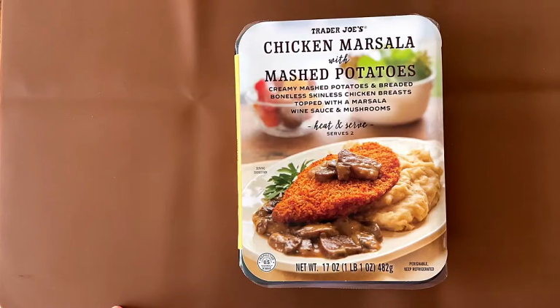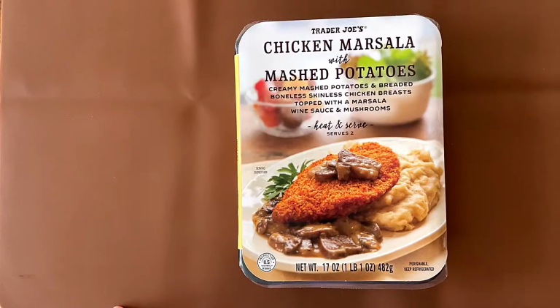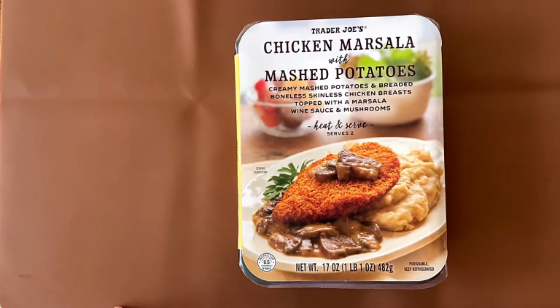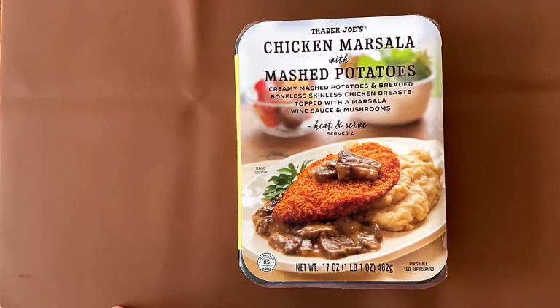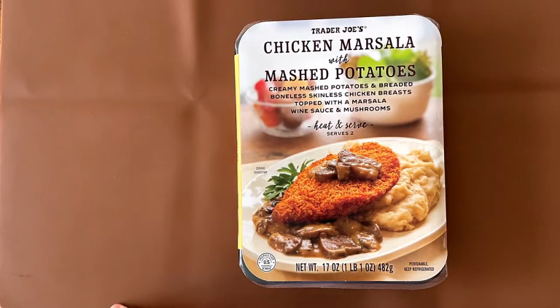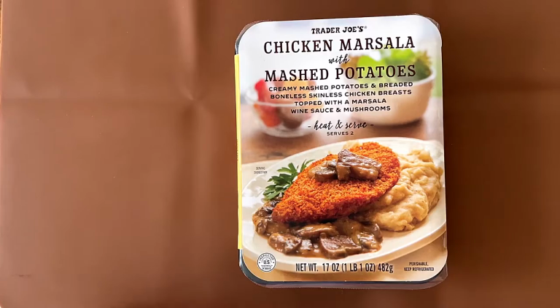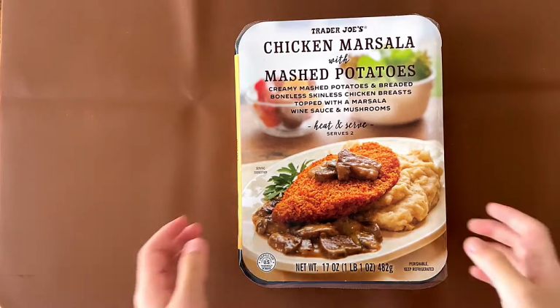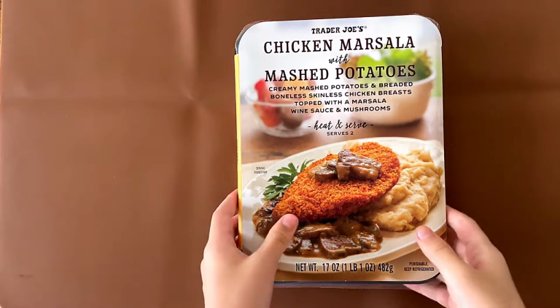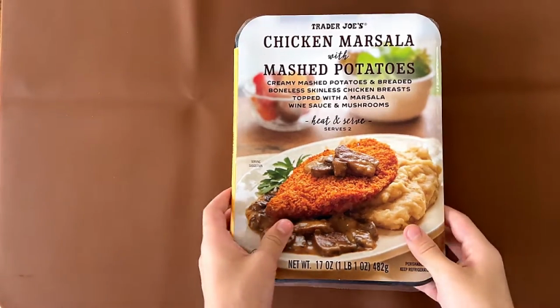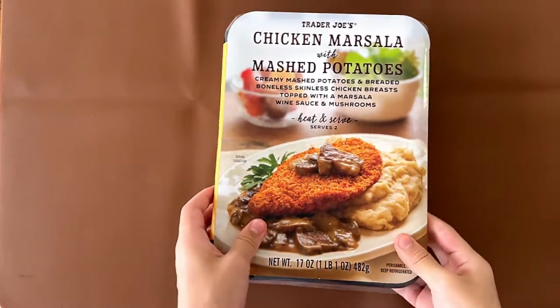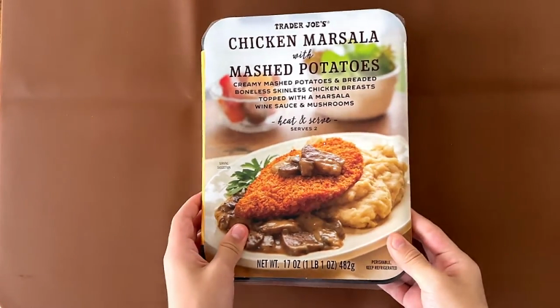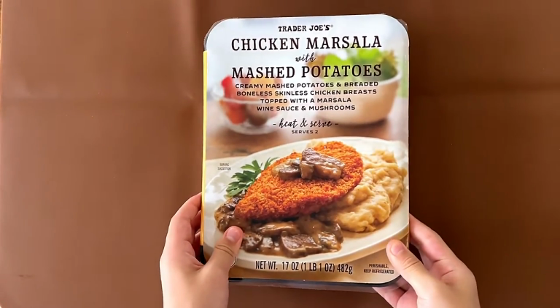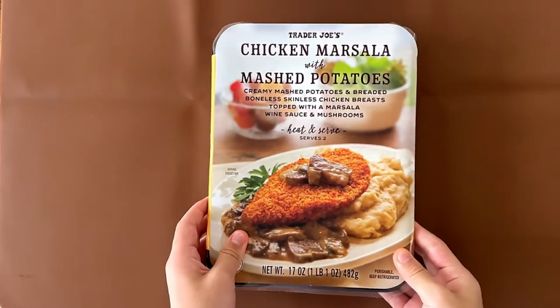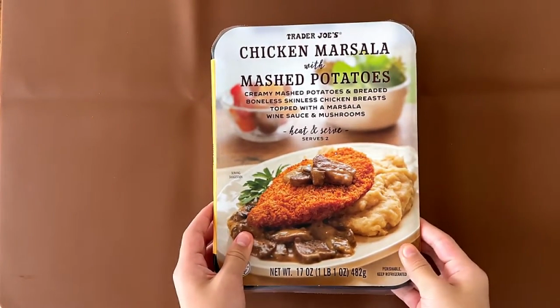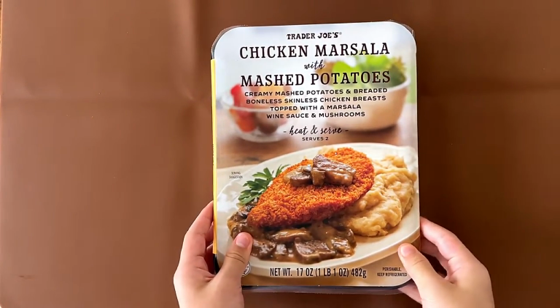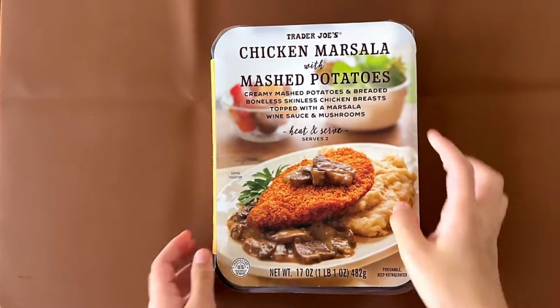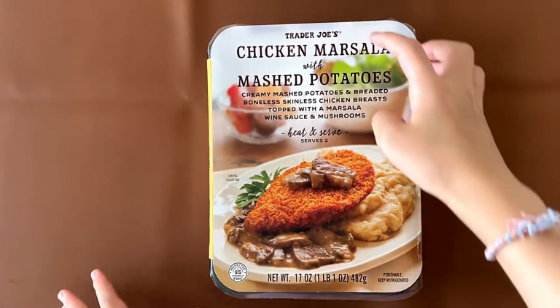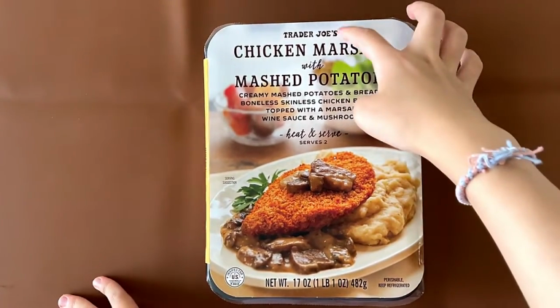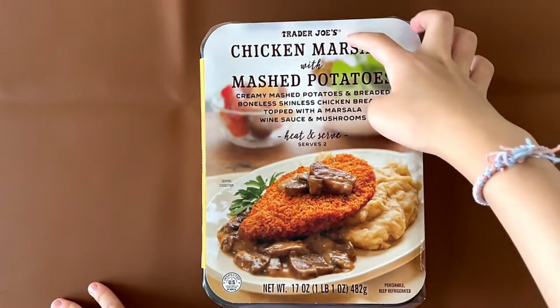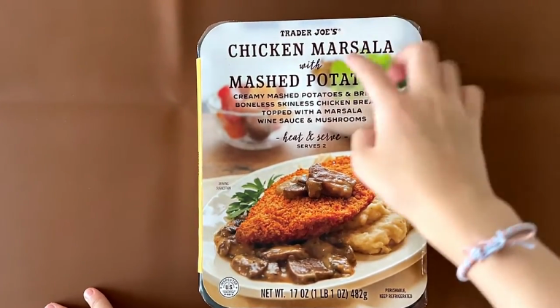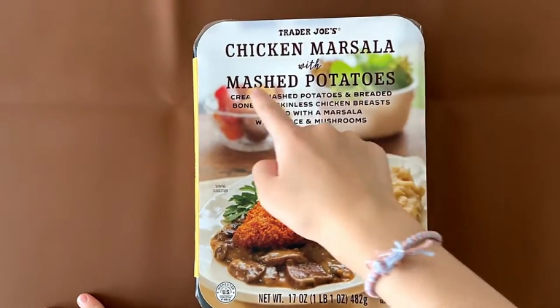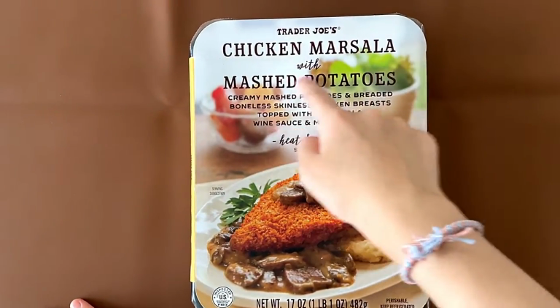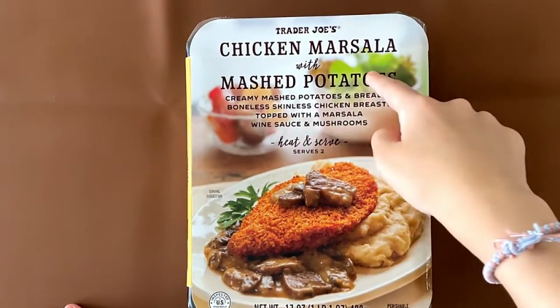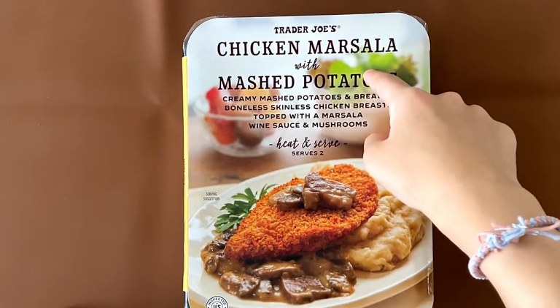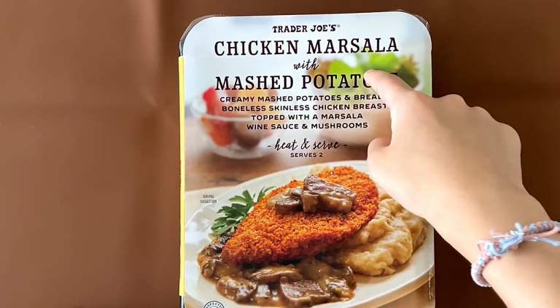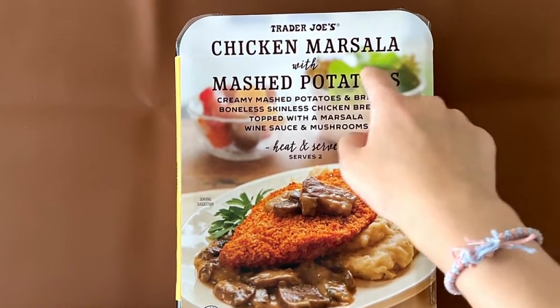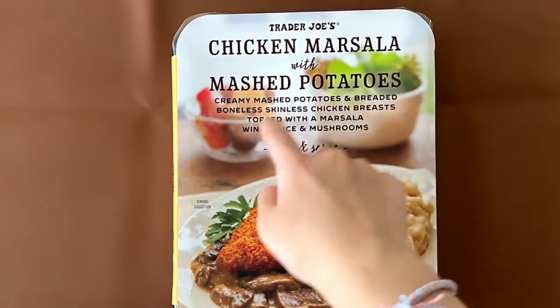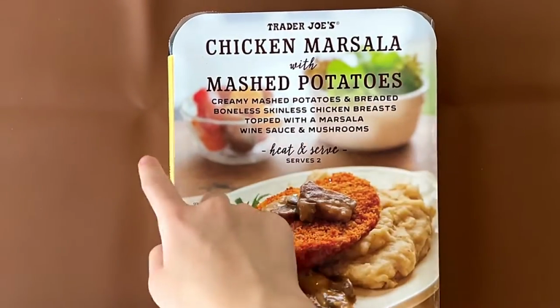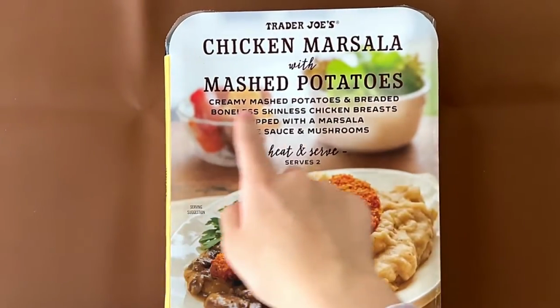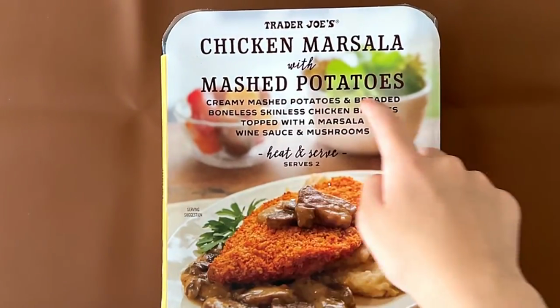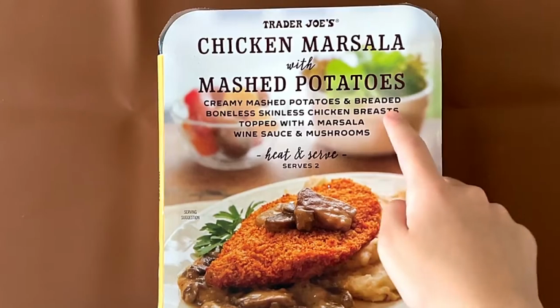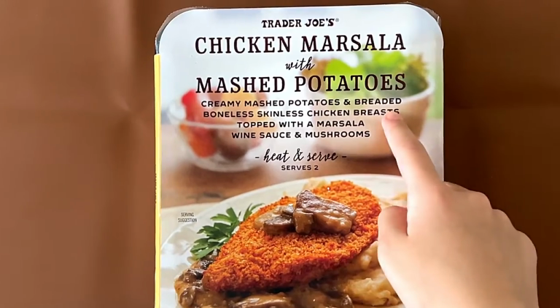Hello tiny reviewer friends. Today I'll be reviewing Trader Joe's Chicken Marsala with mashed potatoes.